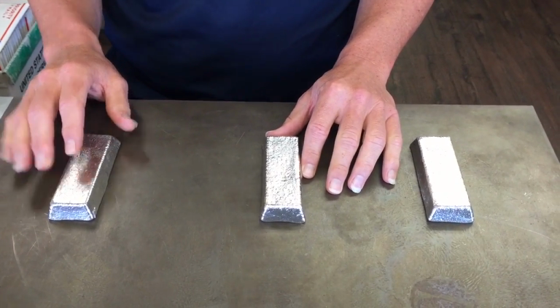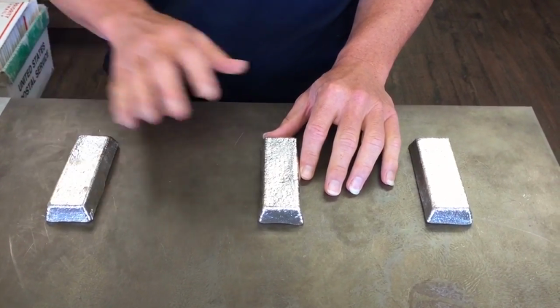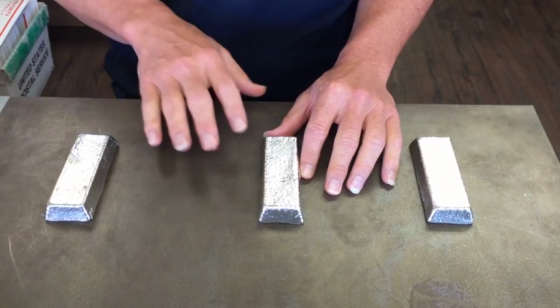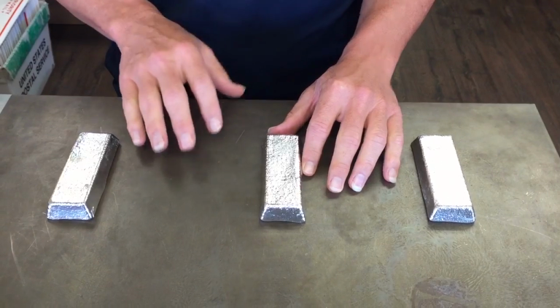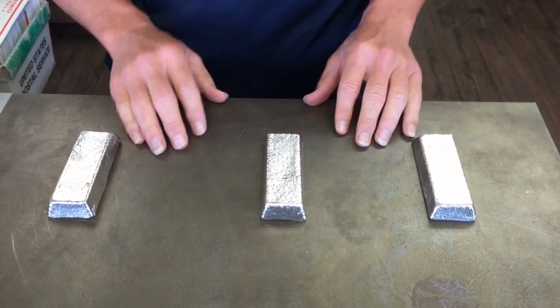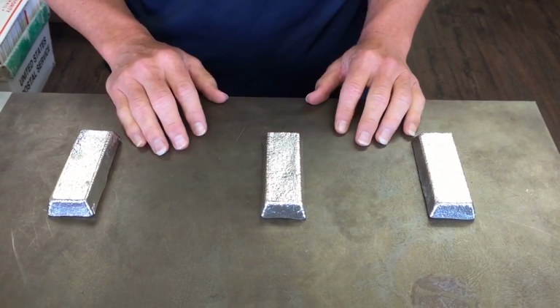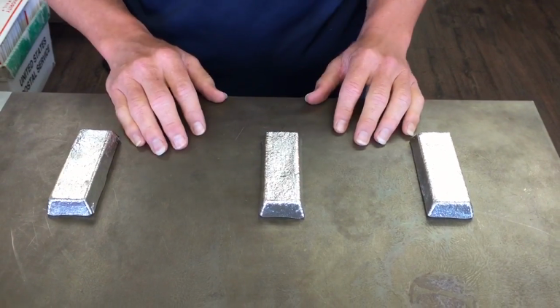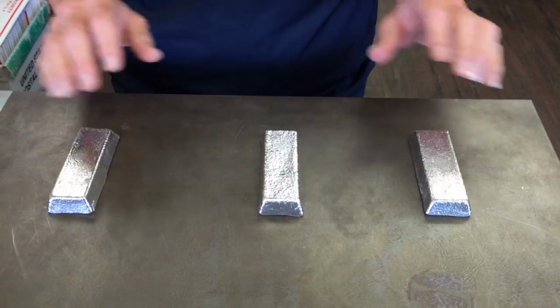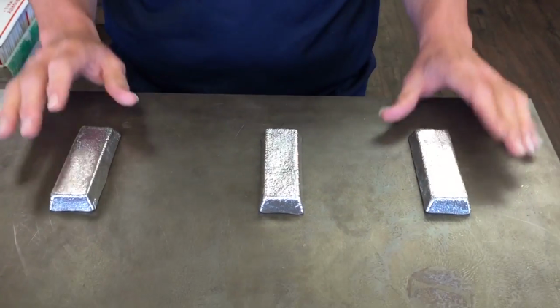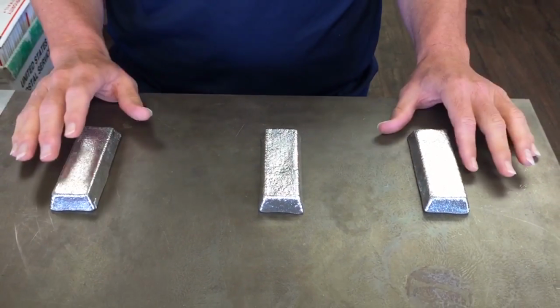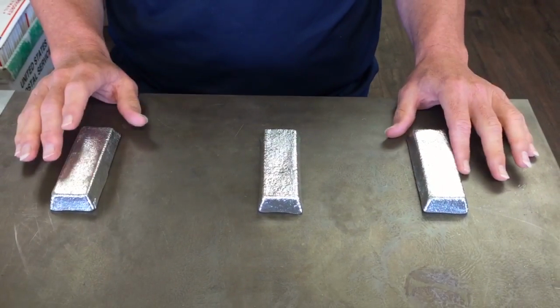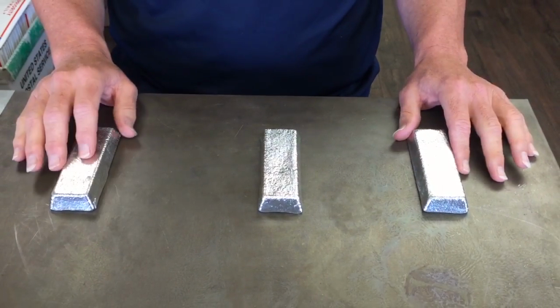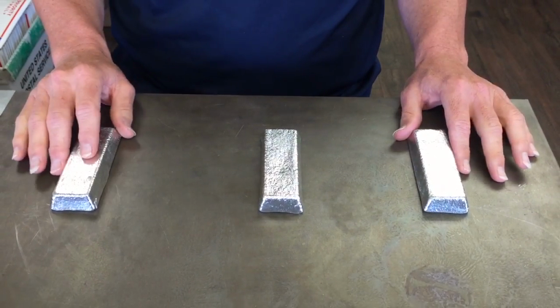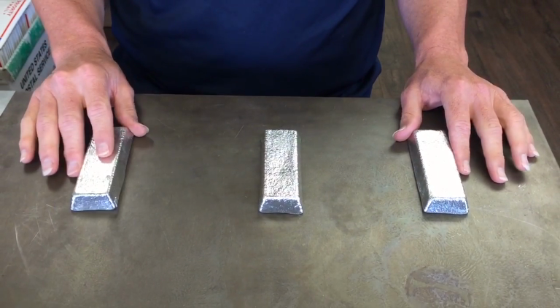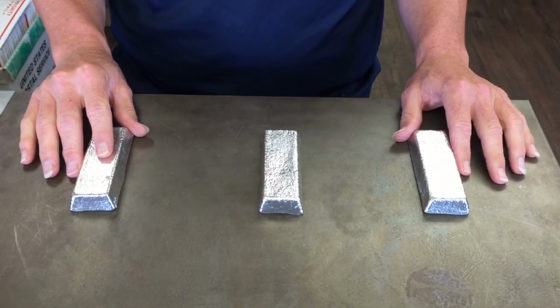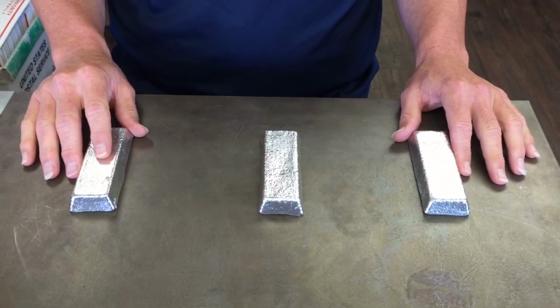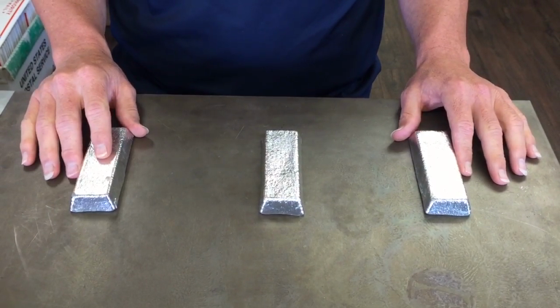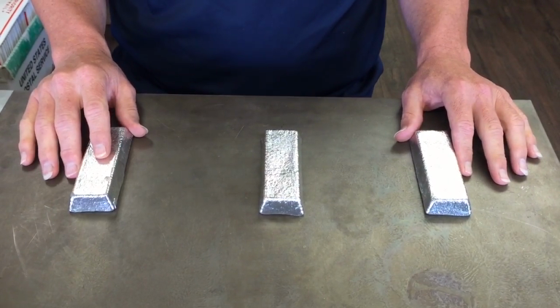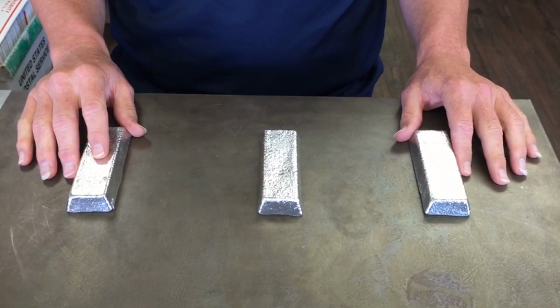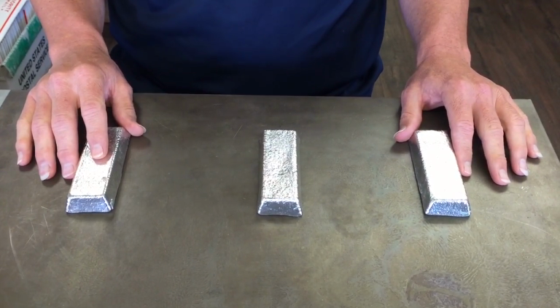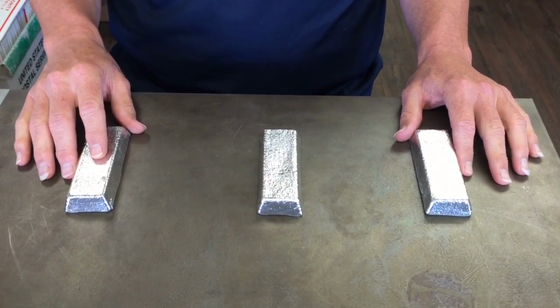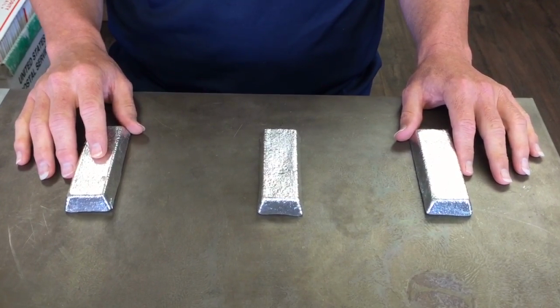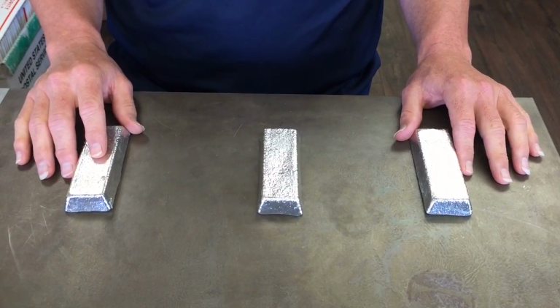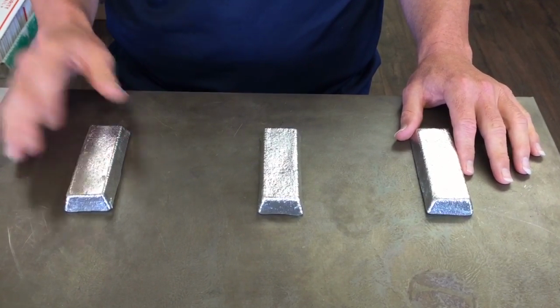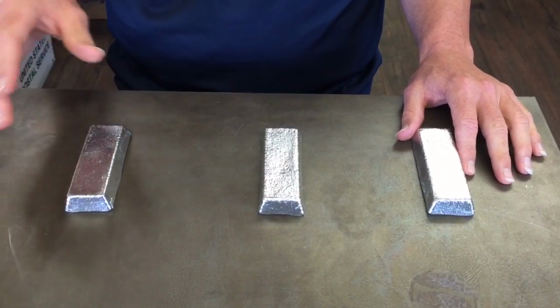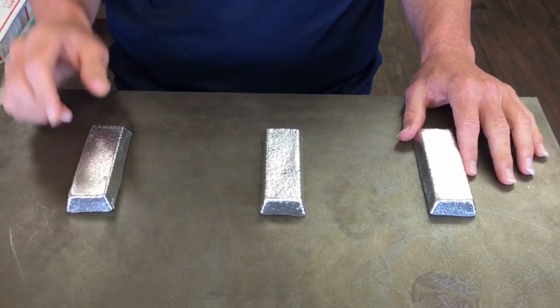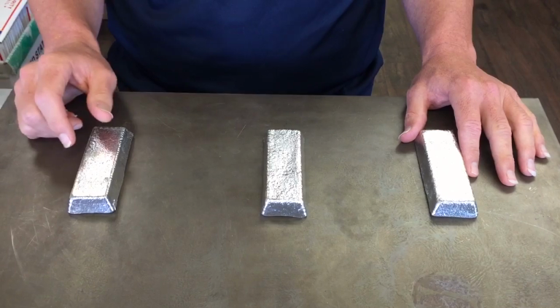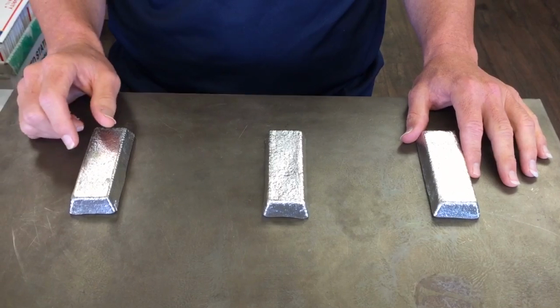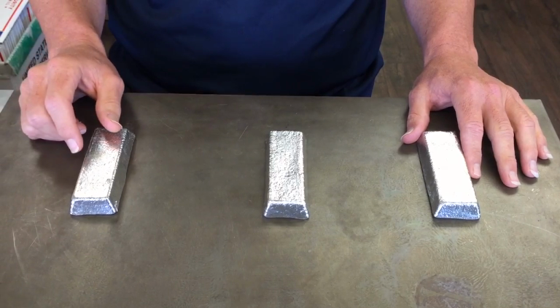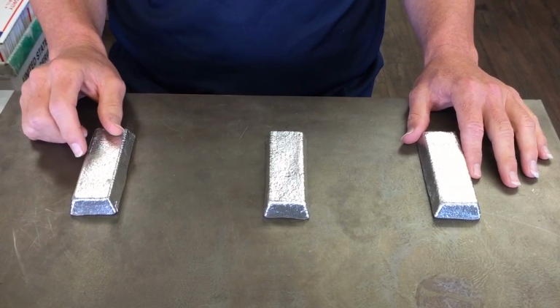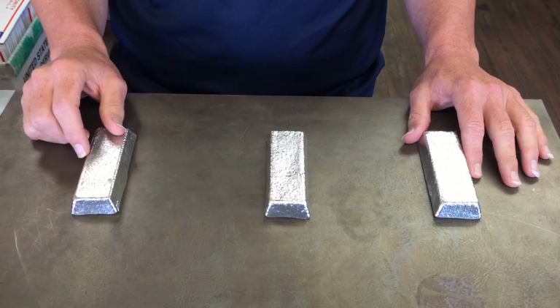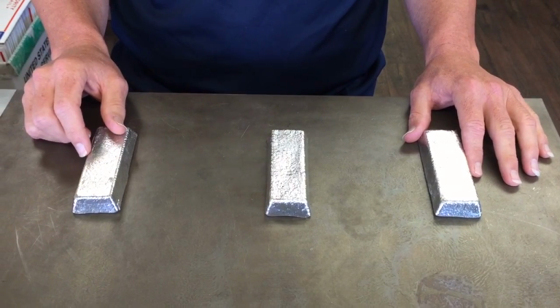As long as you don't get them too hot, these pewters are reusable. You can just put it back in the pot and start from scratch.